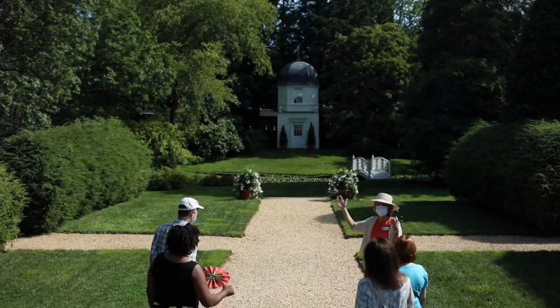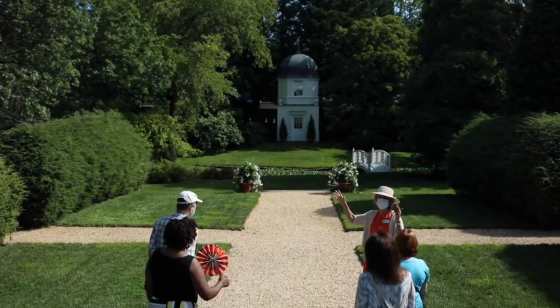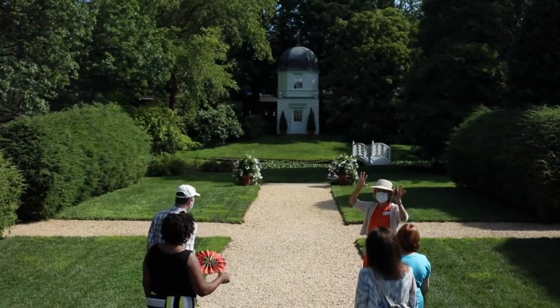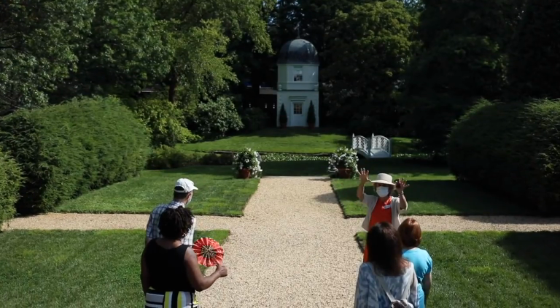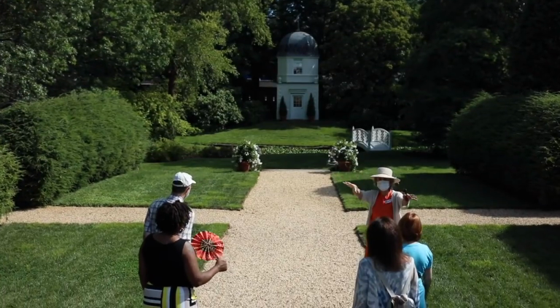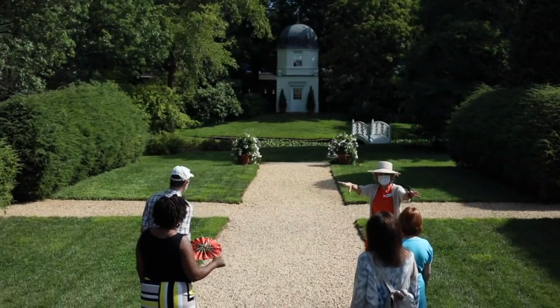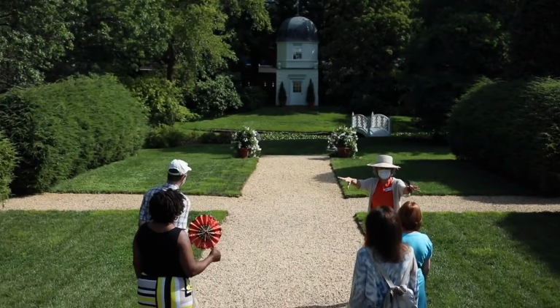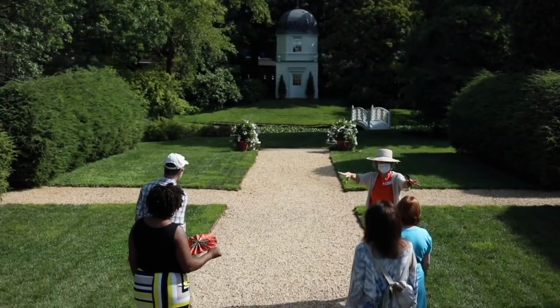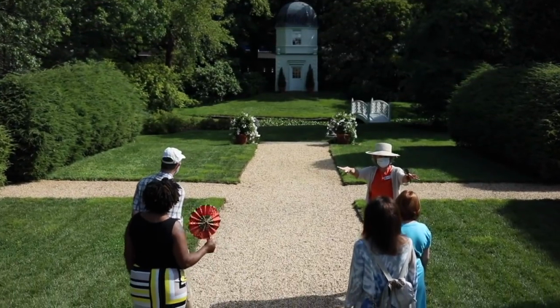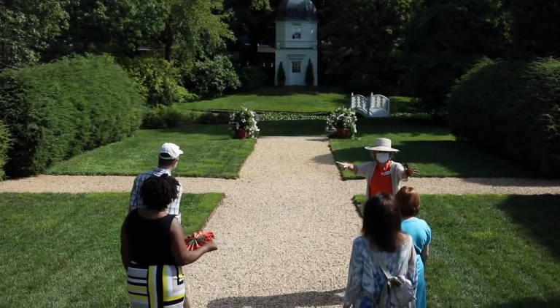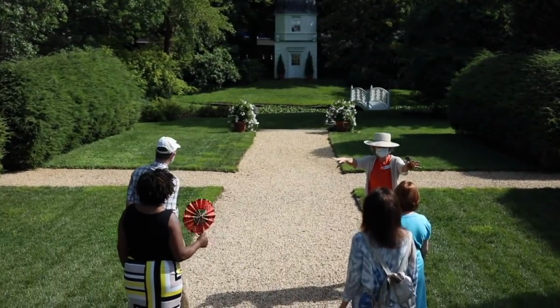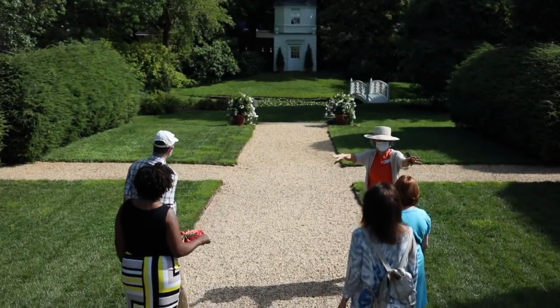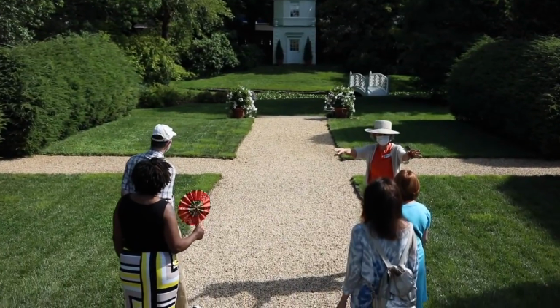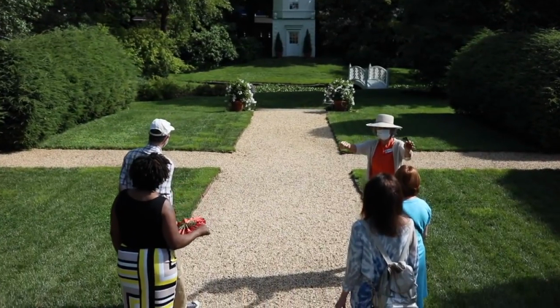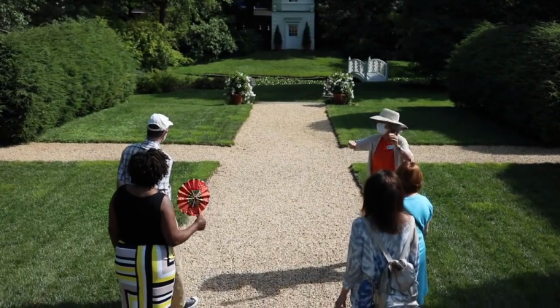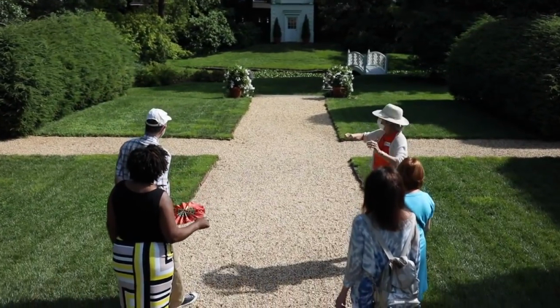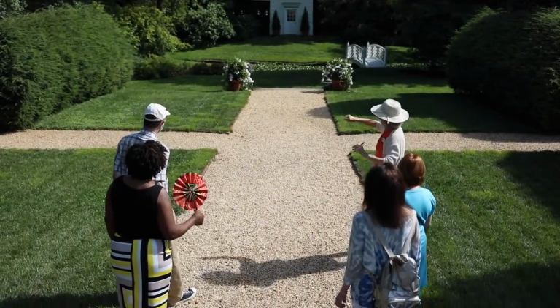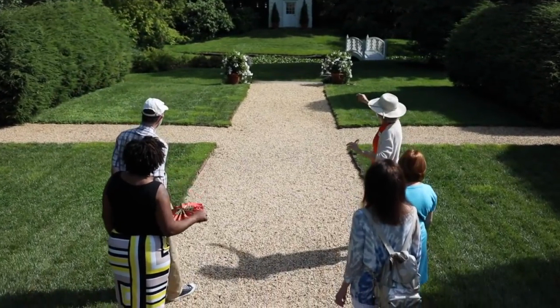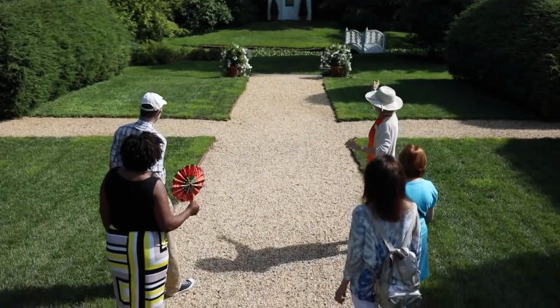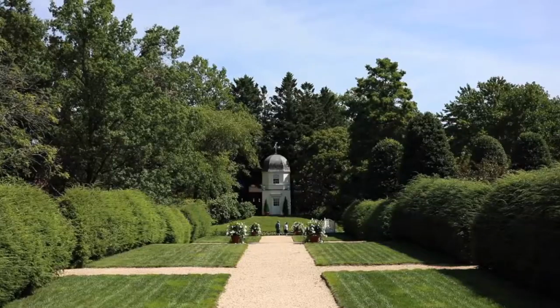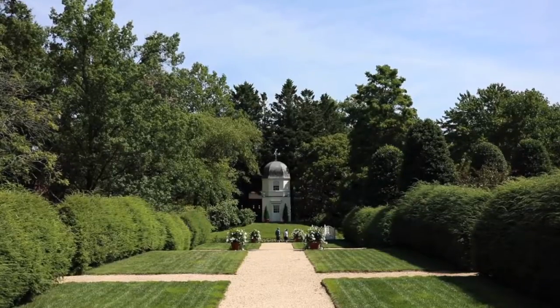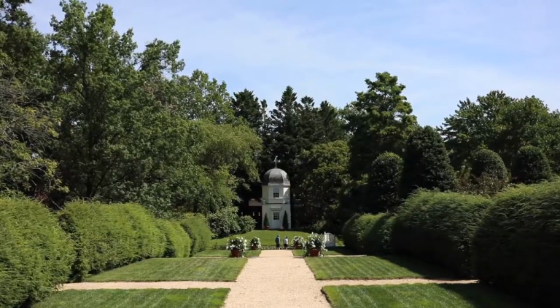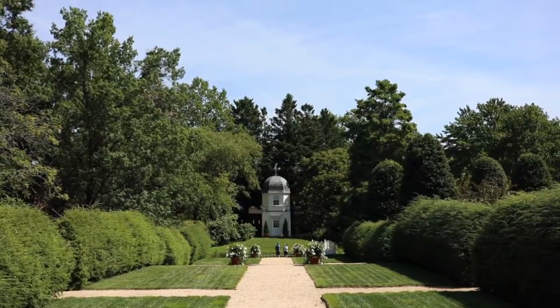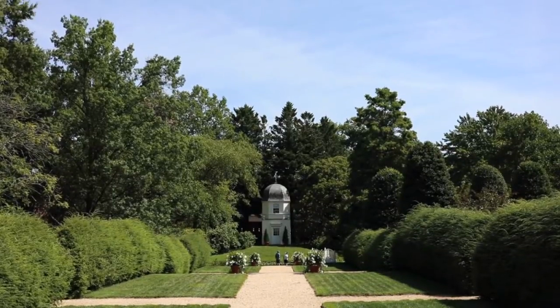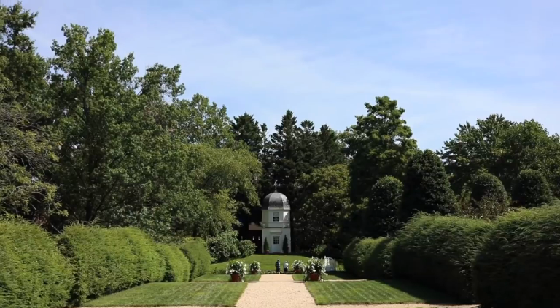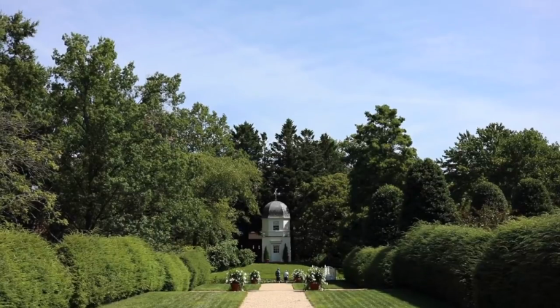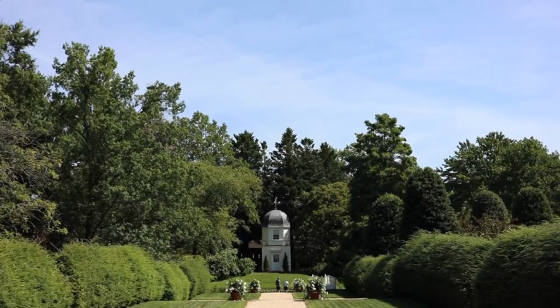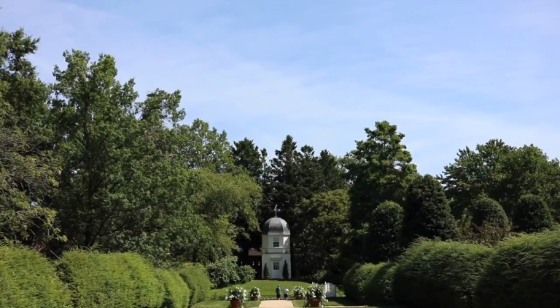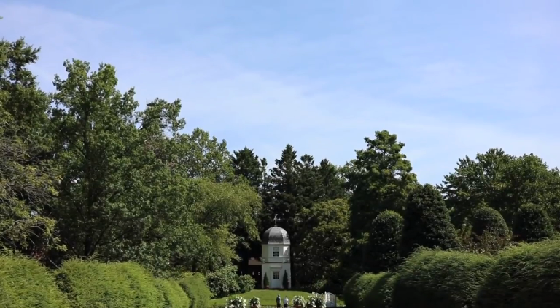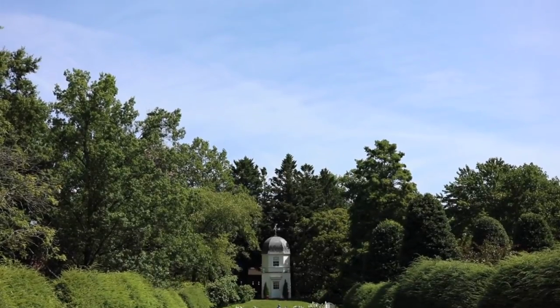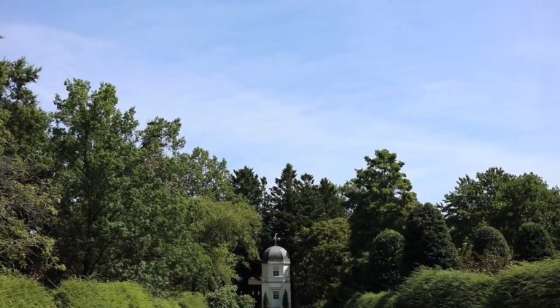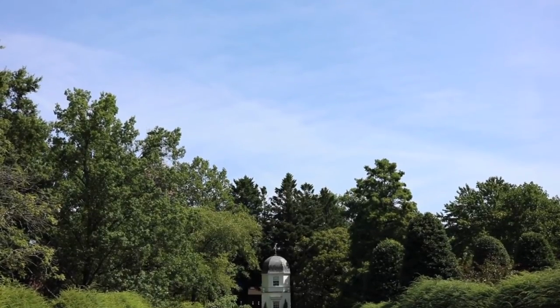Visitors are welcome to reserve a tour for themselves on our website at Annapolis.org. Thank you.